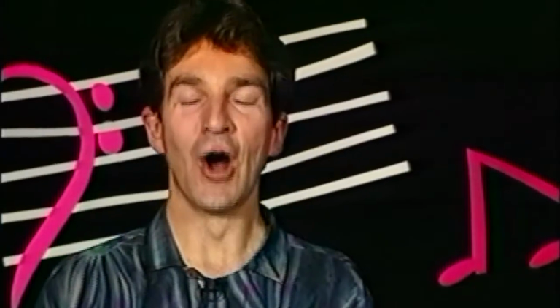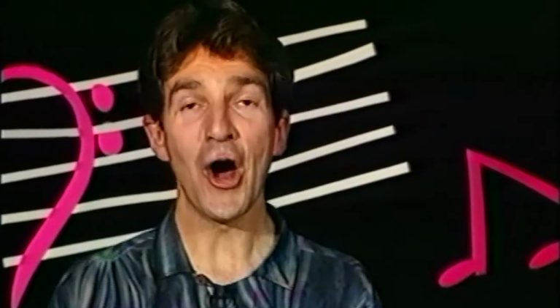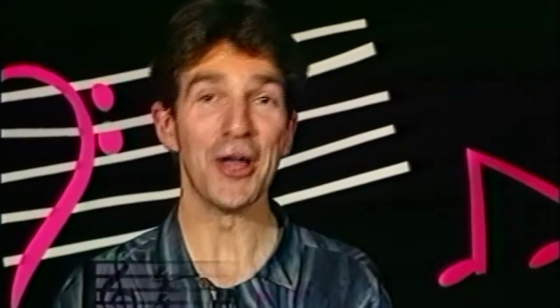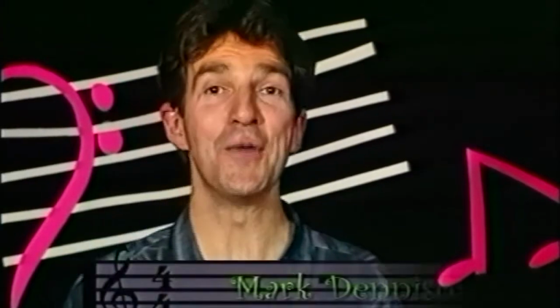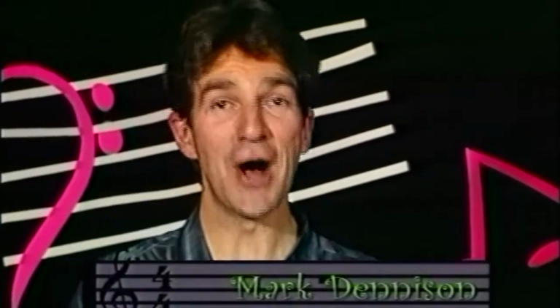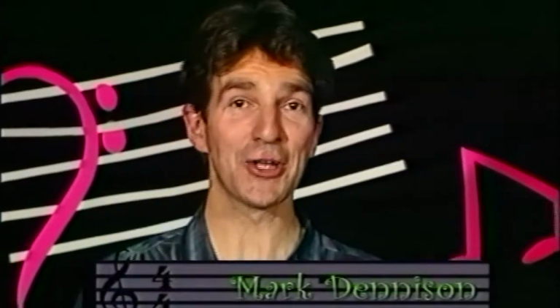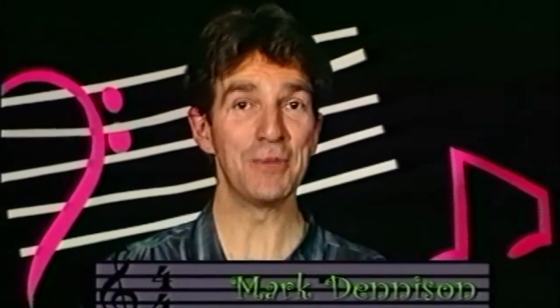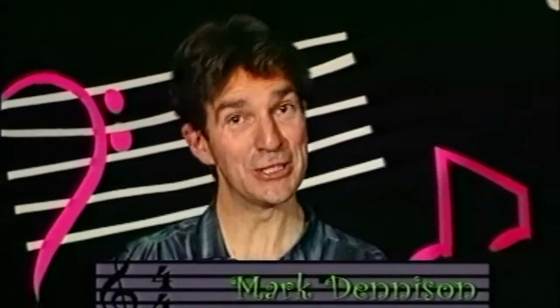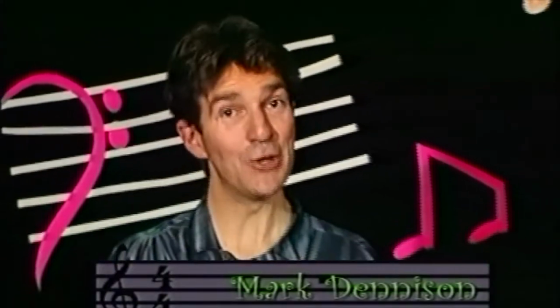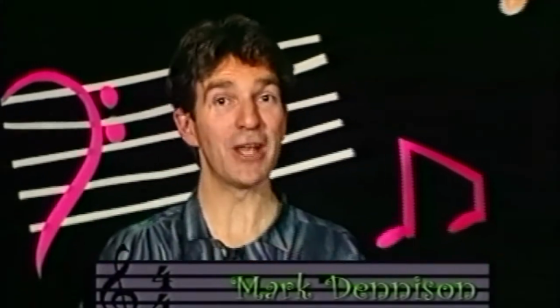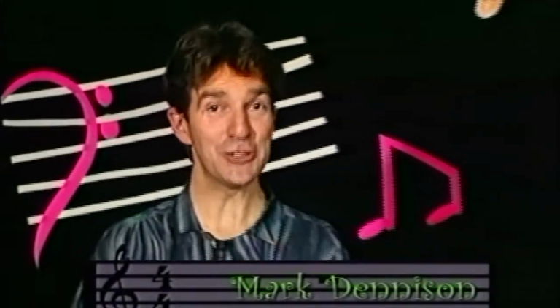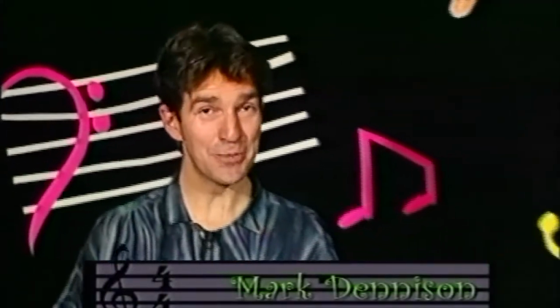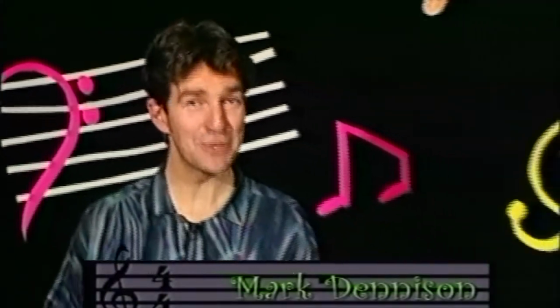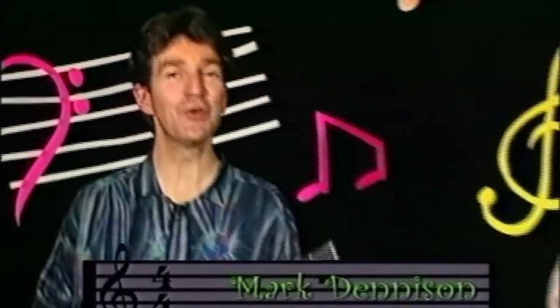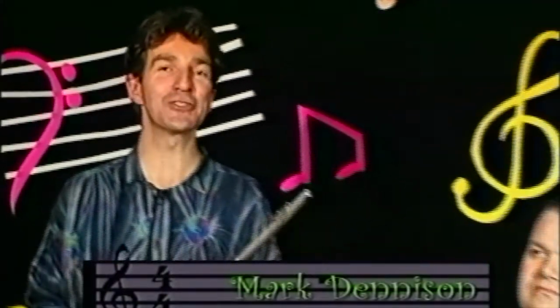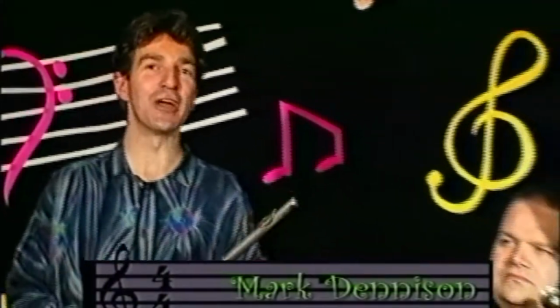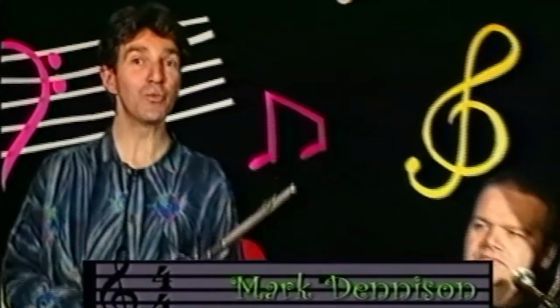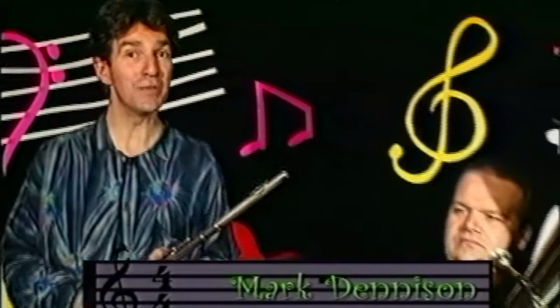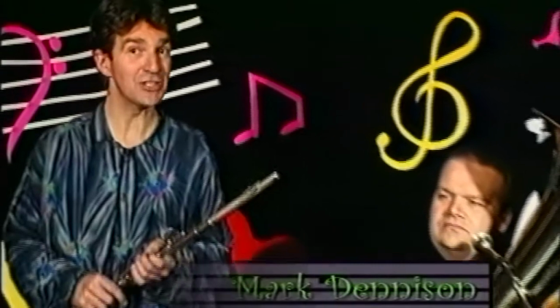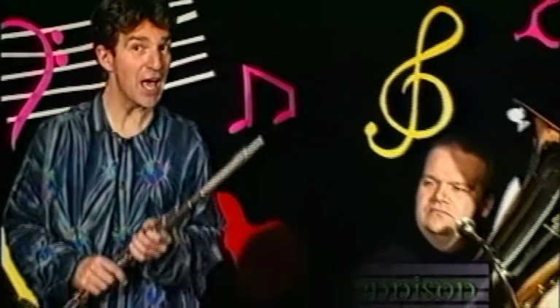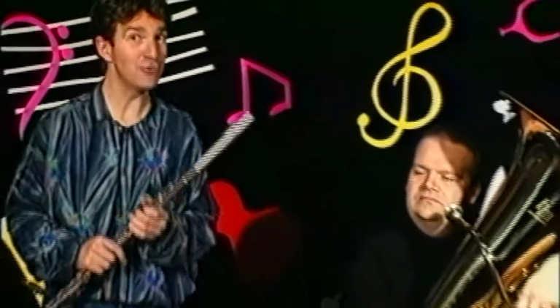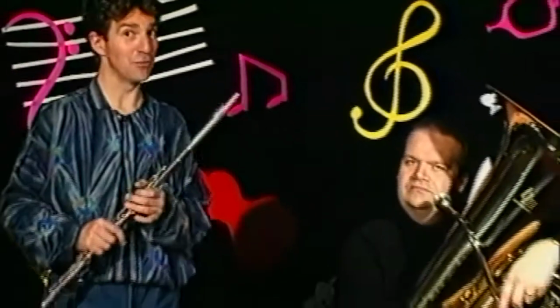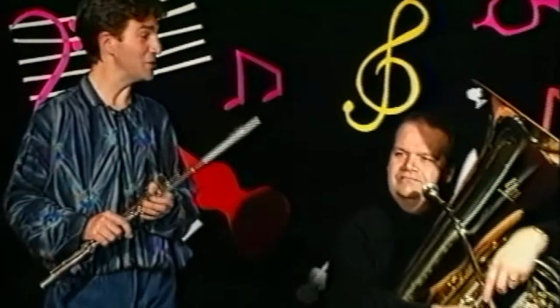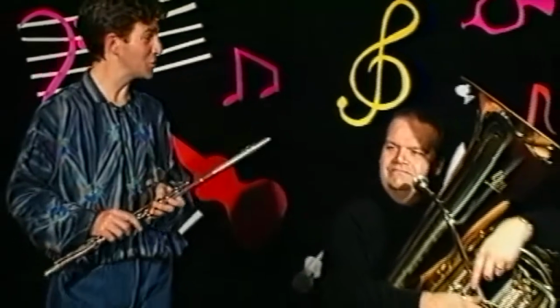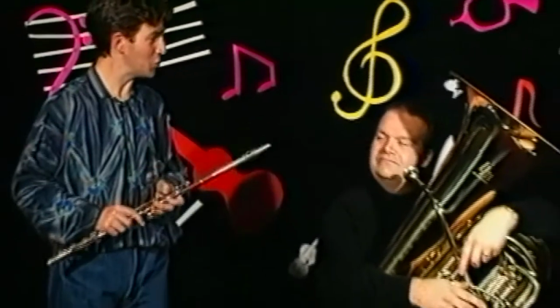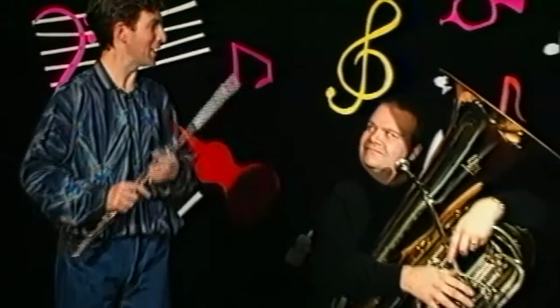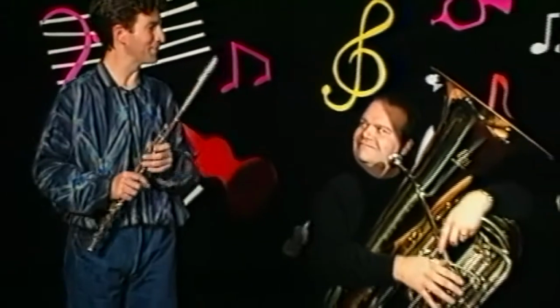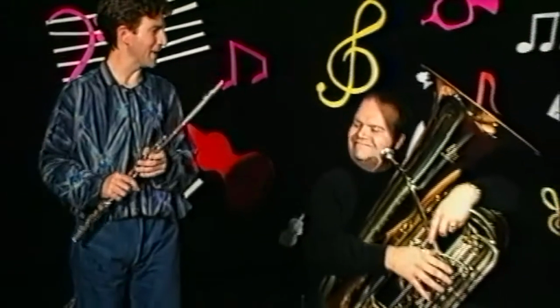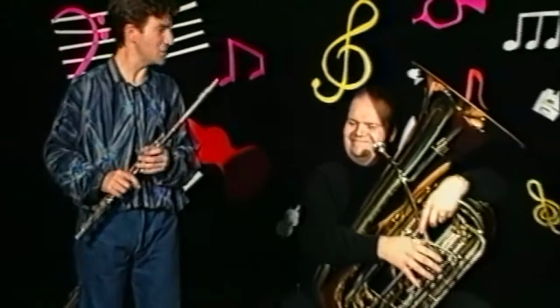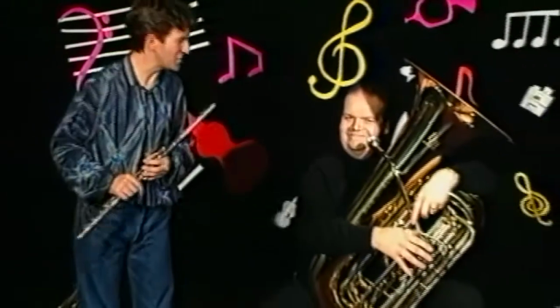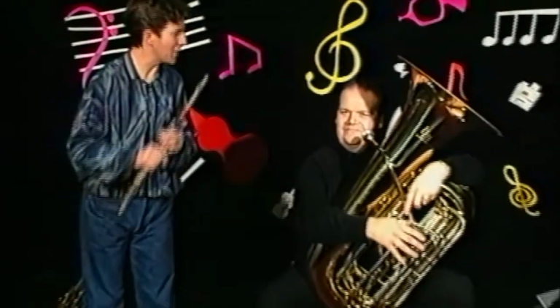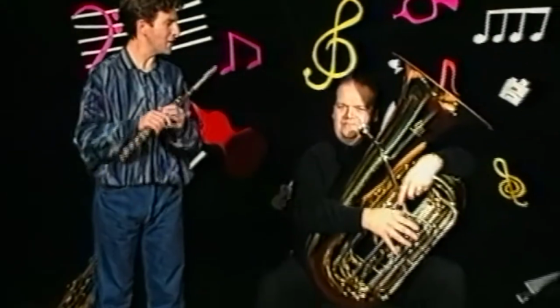Hi, I'm Mark and I'm here to tell you about instruments of the orchestra. With me is Adrian with his tuba. How does that sound, Adrian?